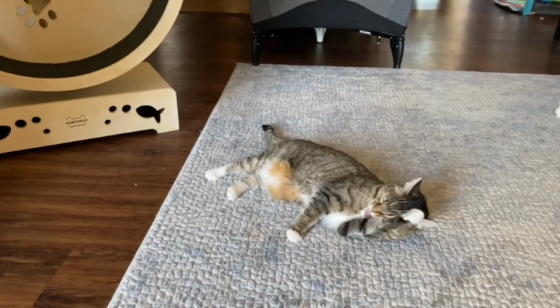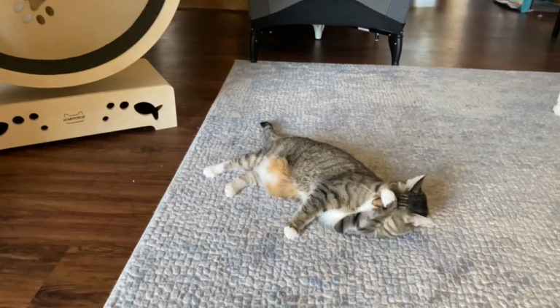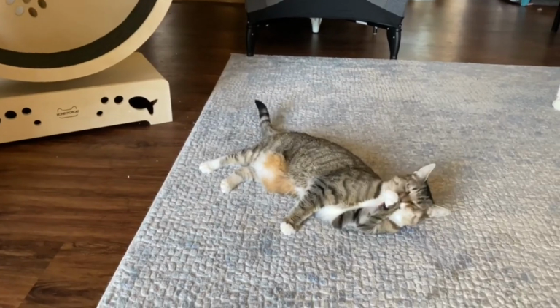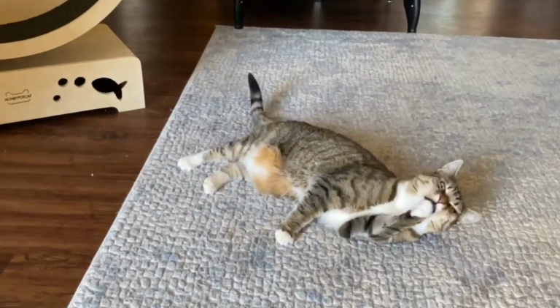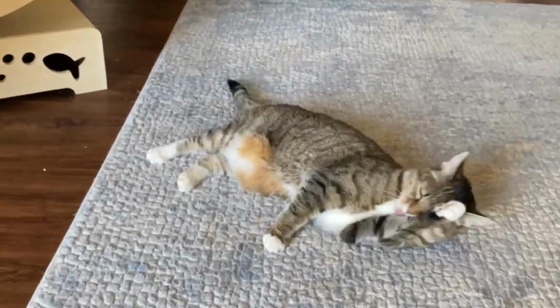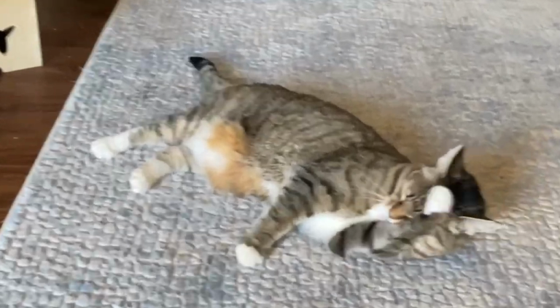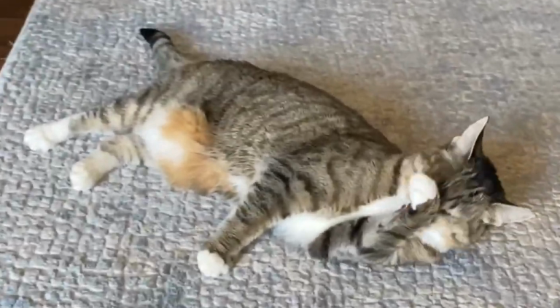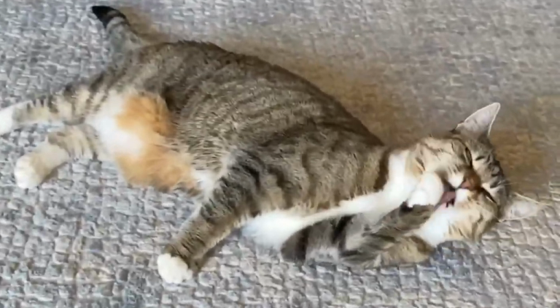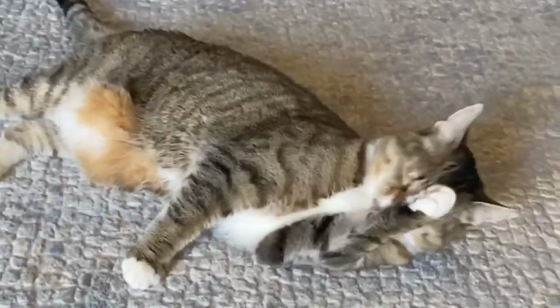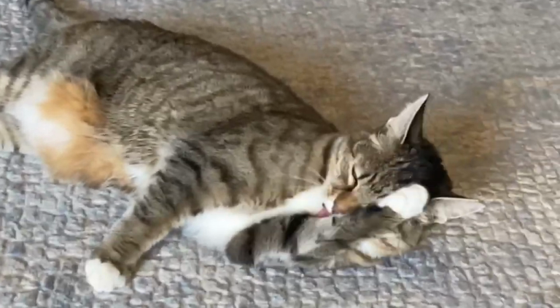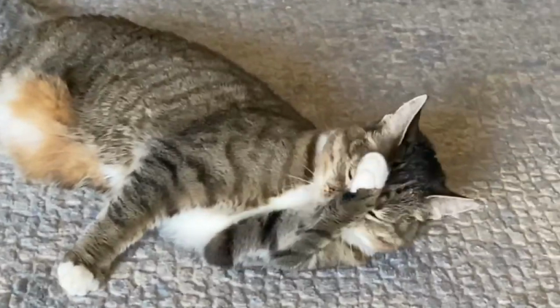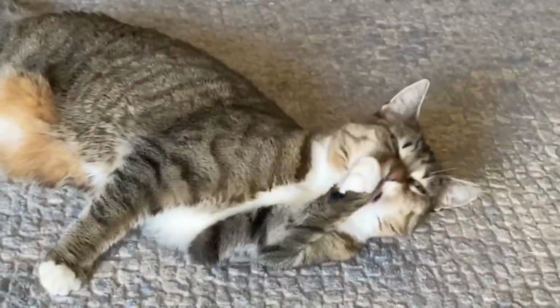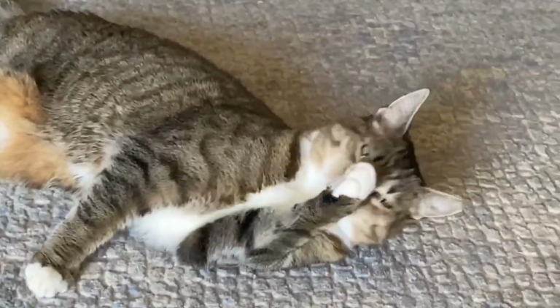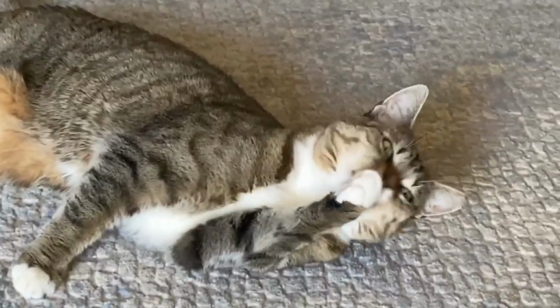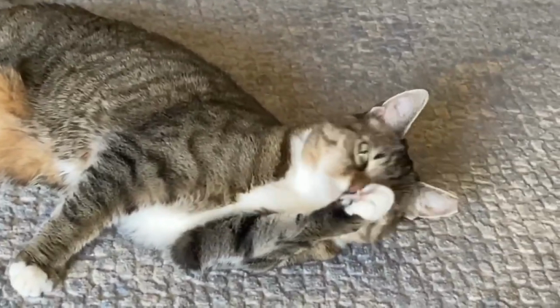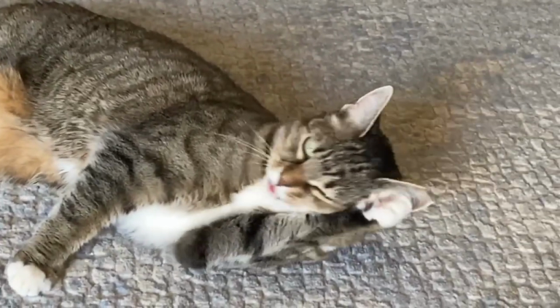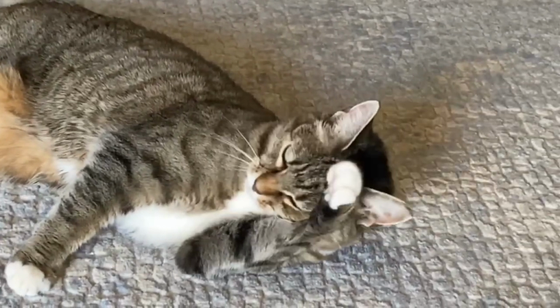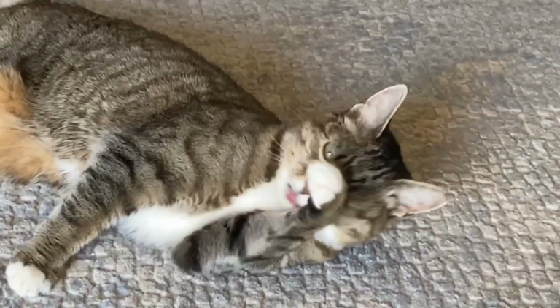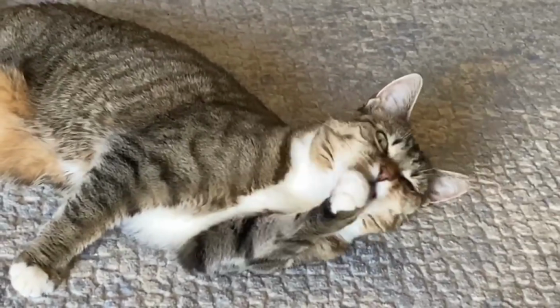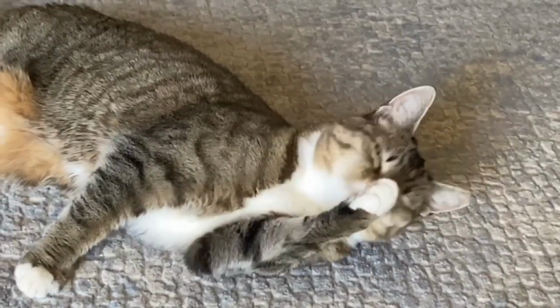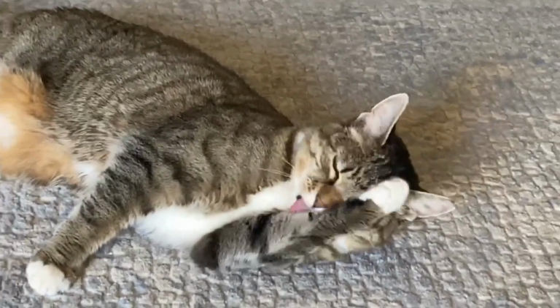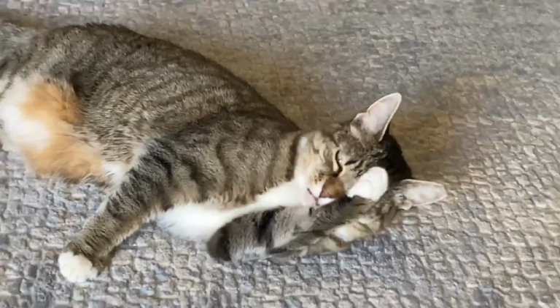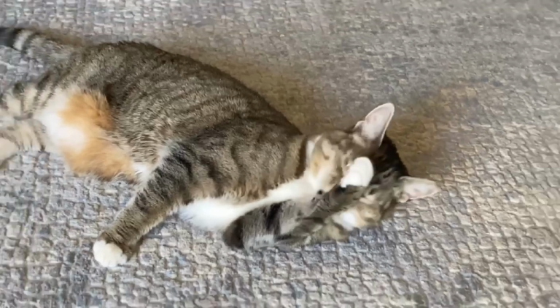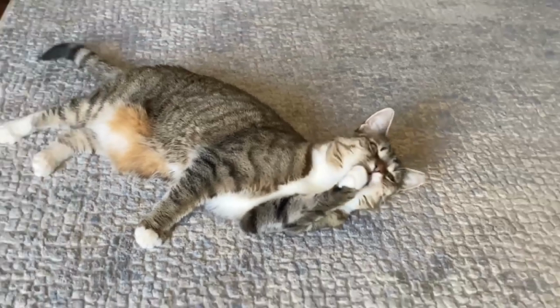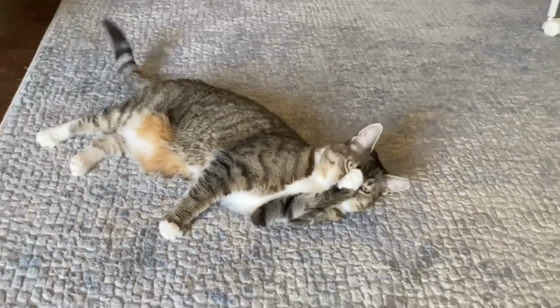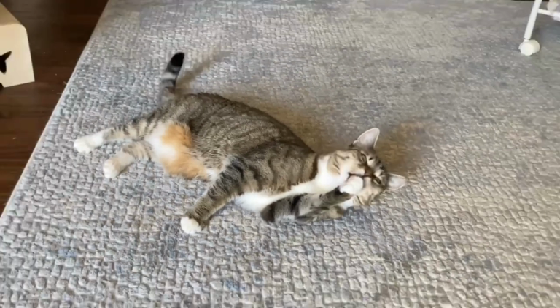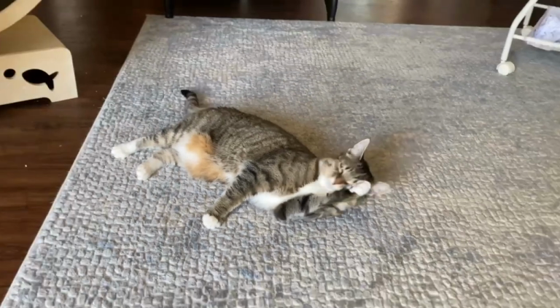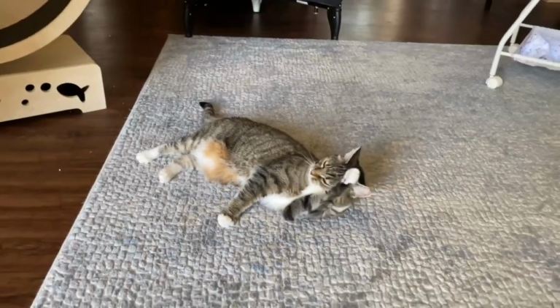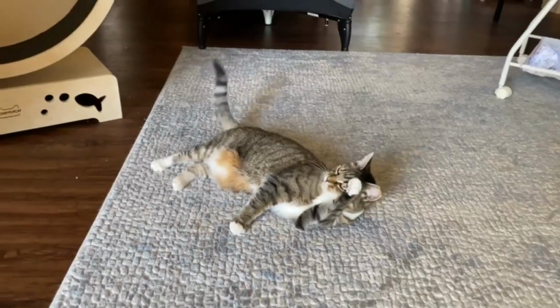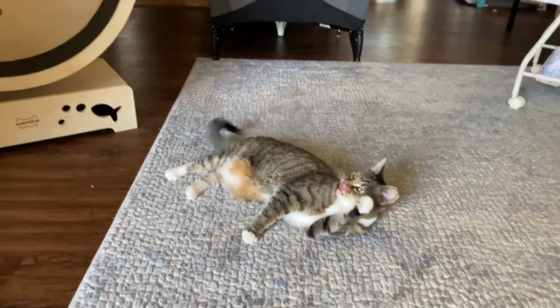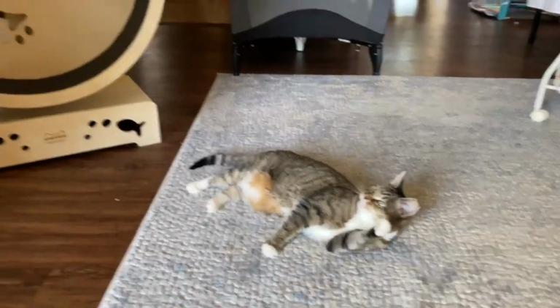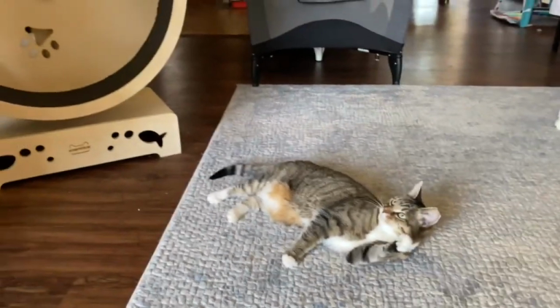Overall, very cute product, and if you're interested in getting one for your kitty, check the link in the description and the card at the end of the video. Thank you.